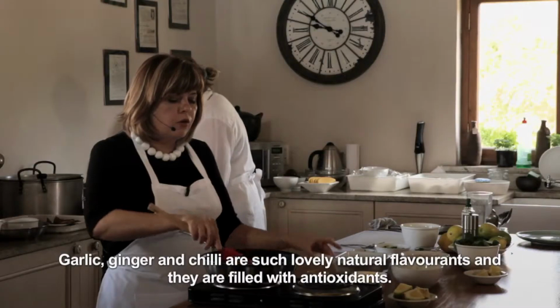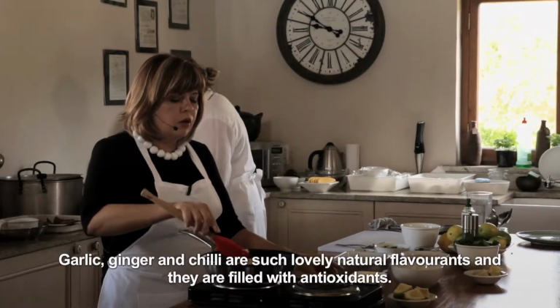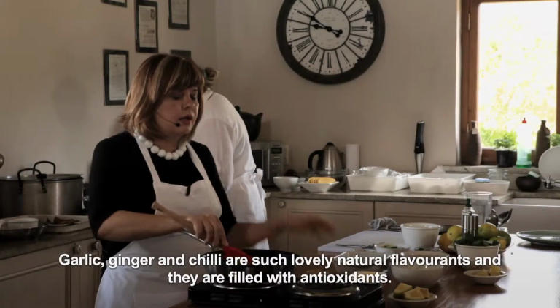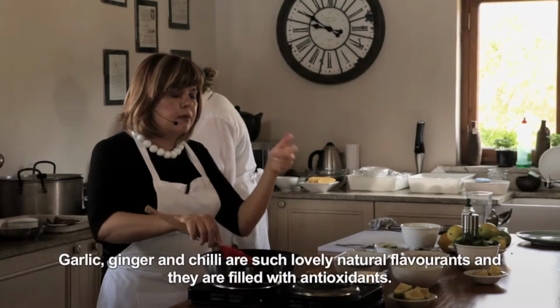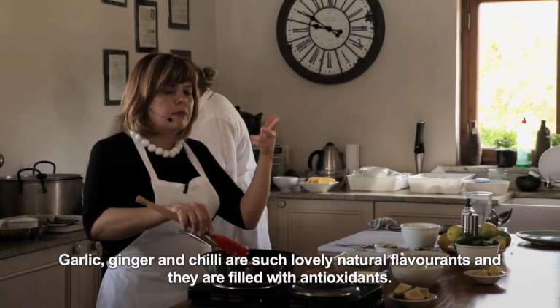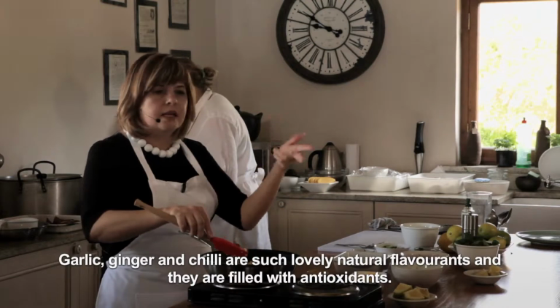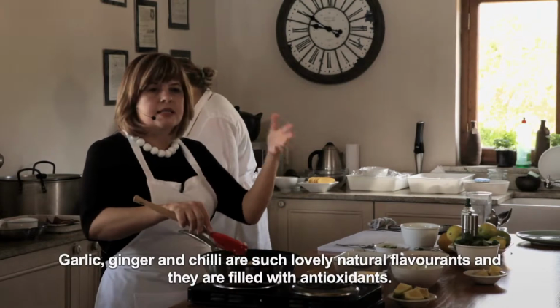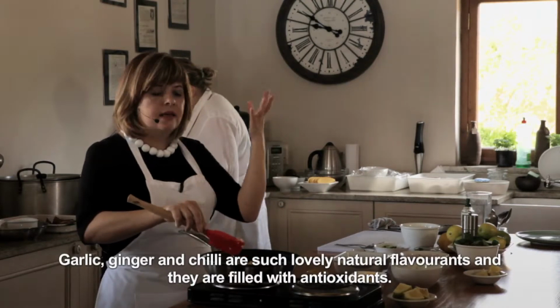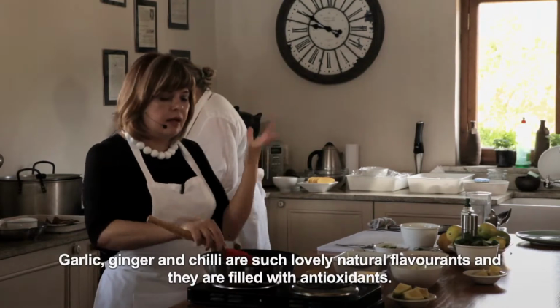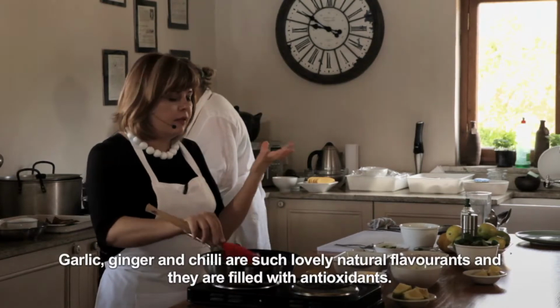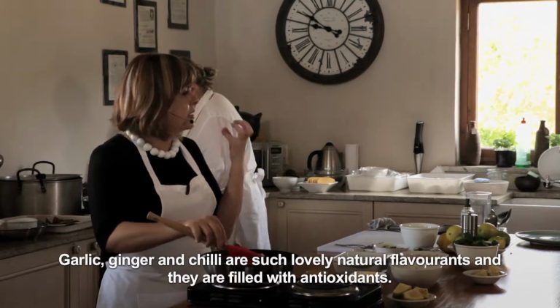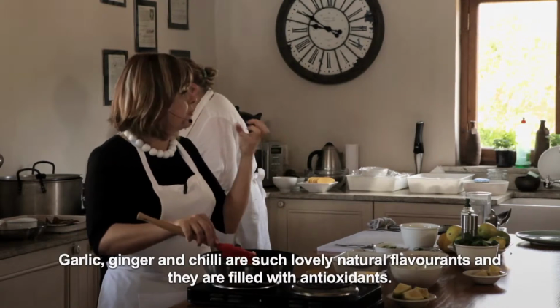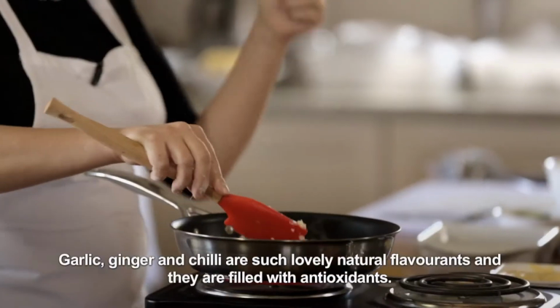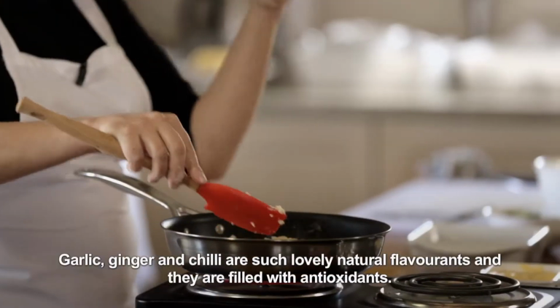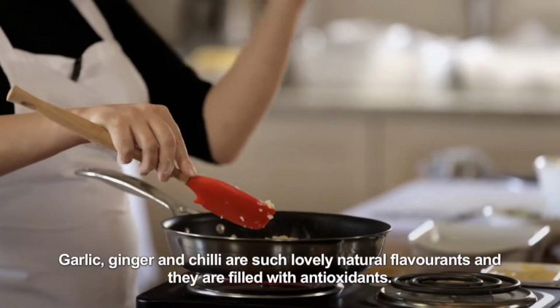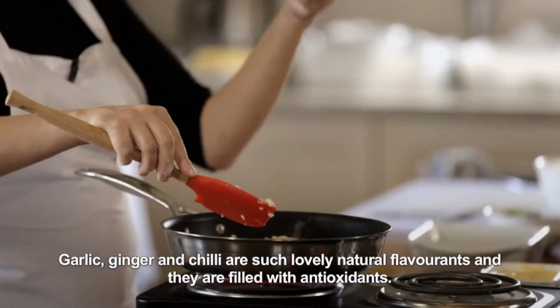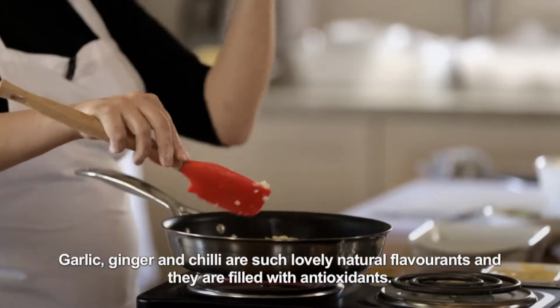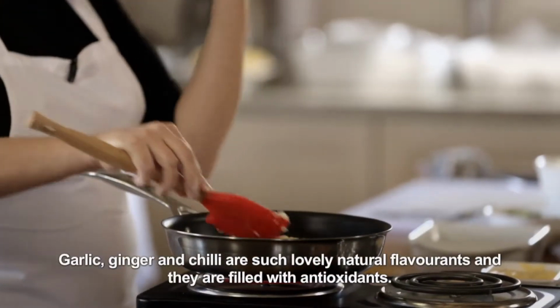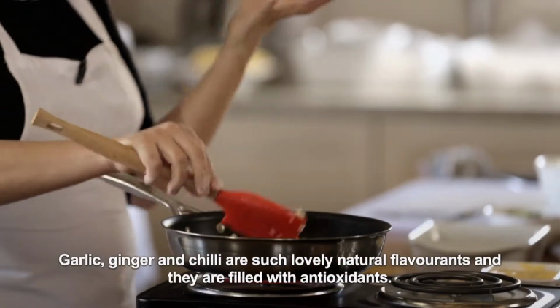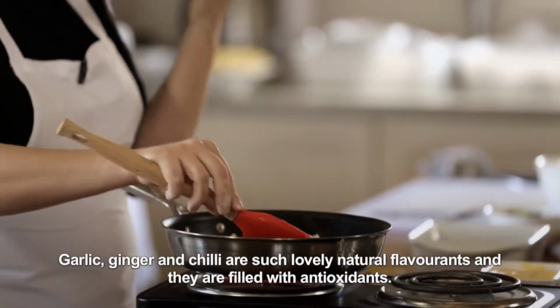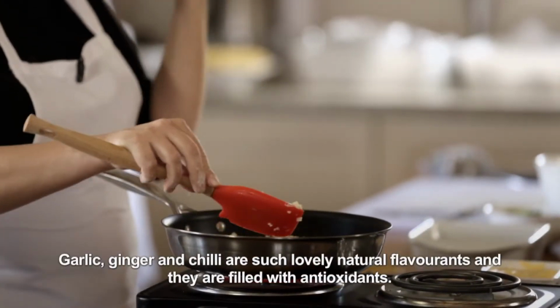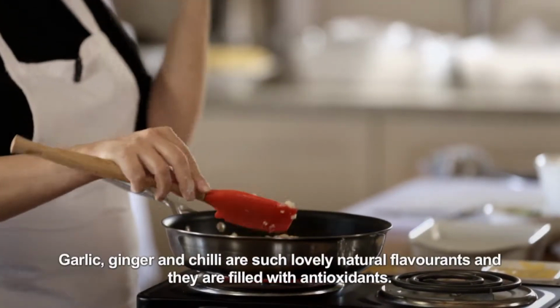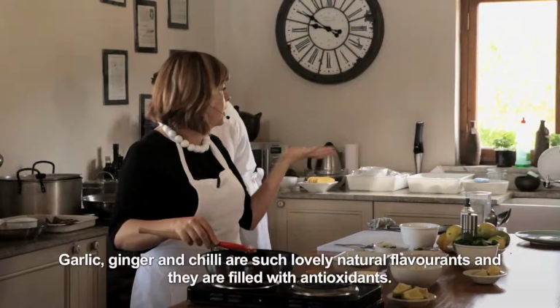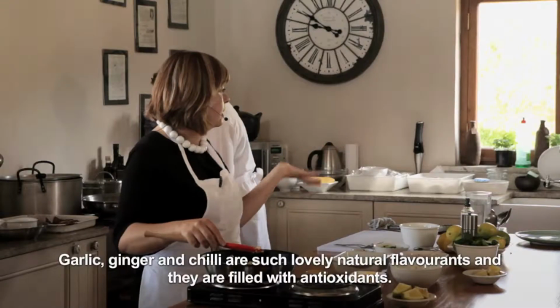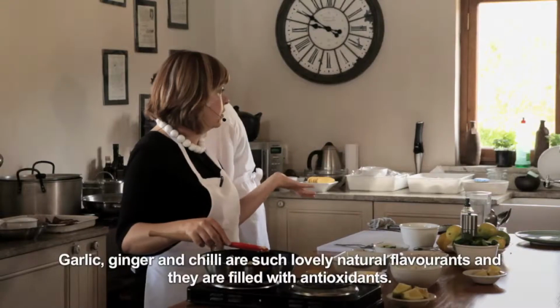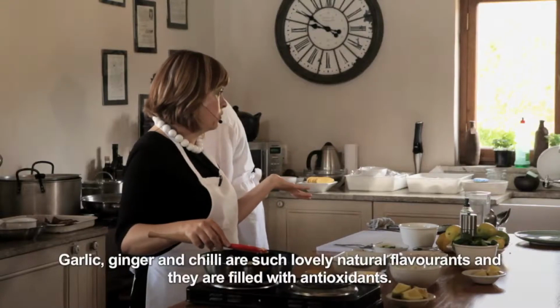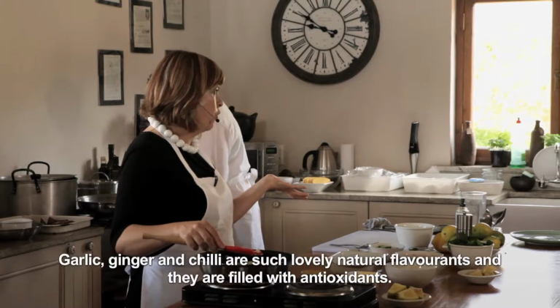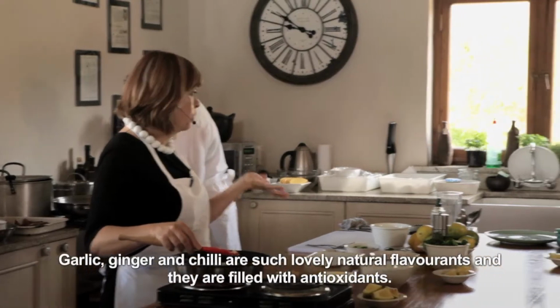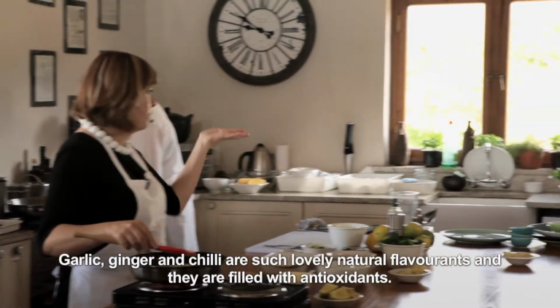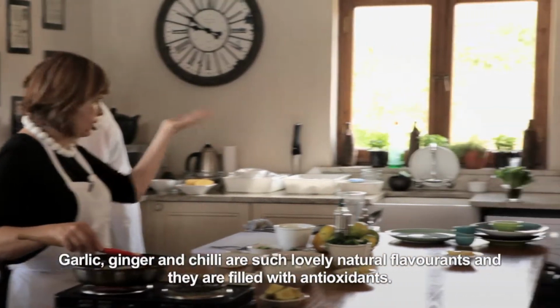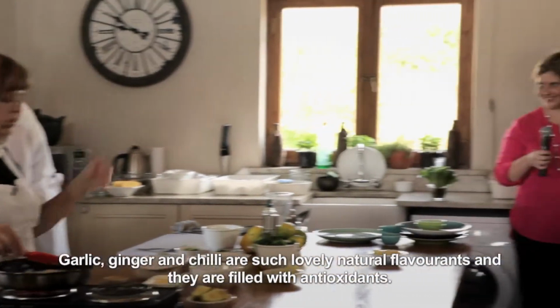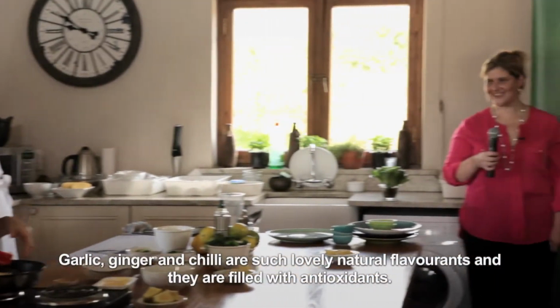Garlic, ginger, turmeric — for me these are a nice natural anti-inflammatory and they are still full of antioxidants.